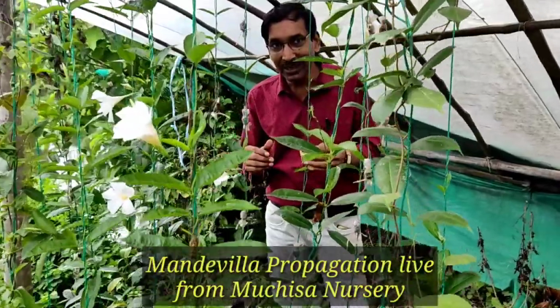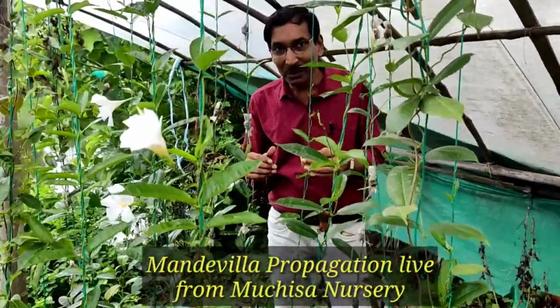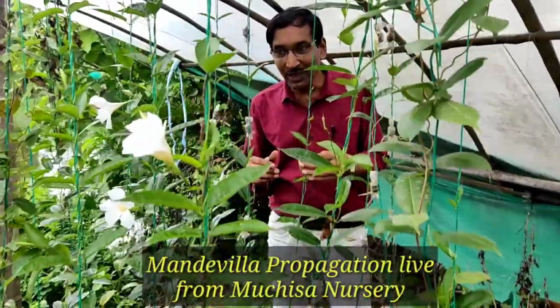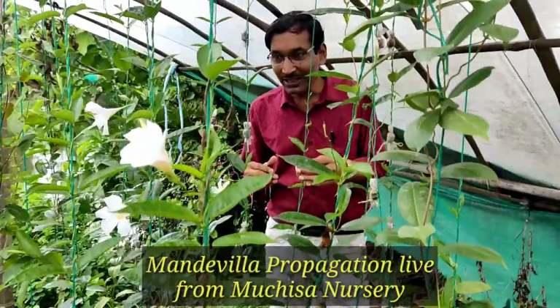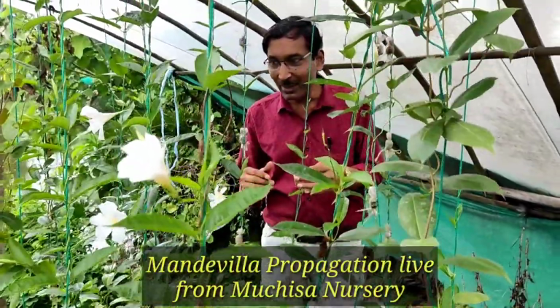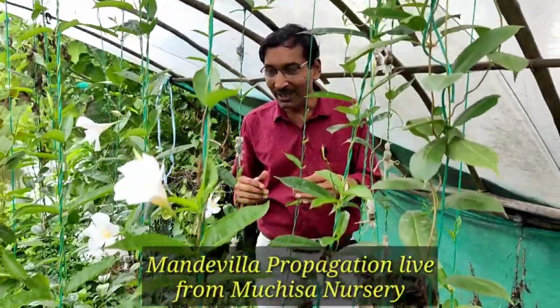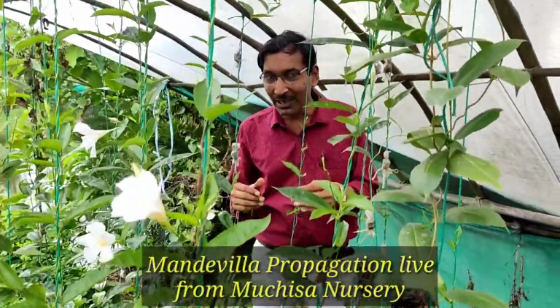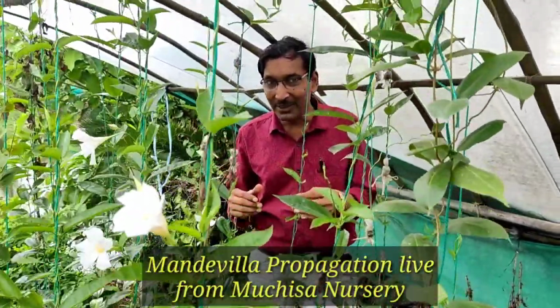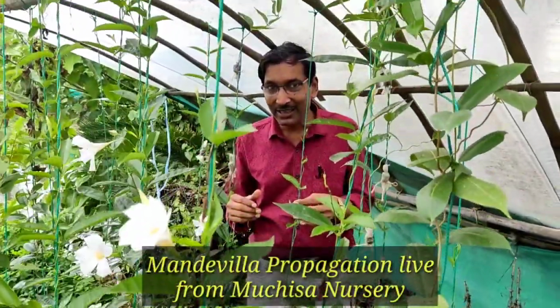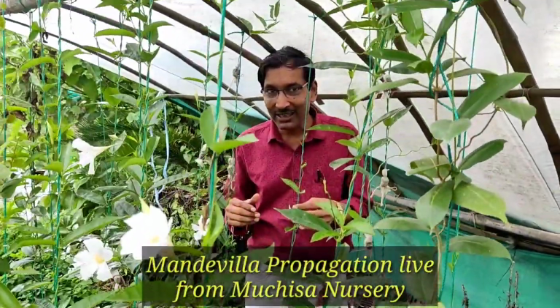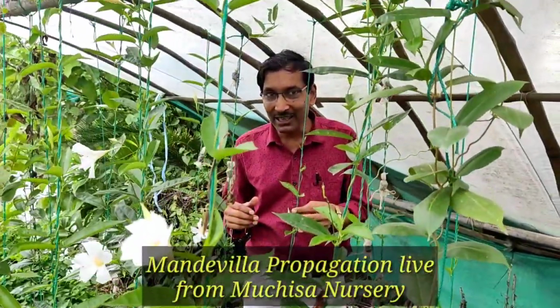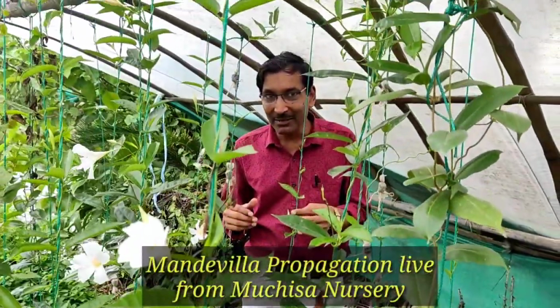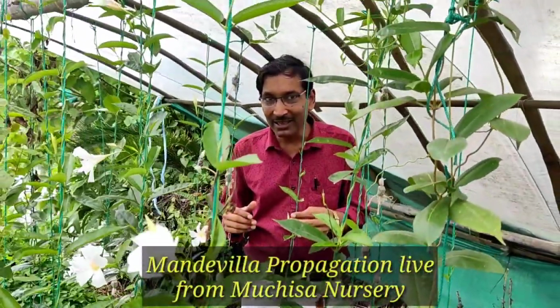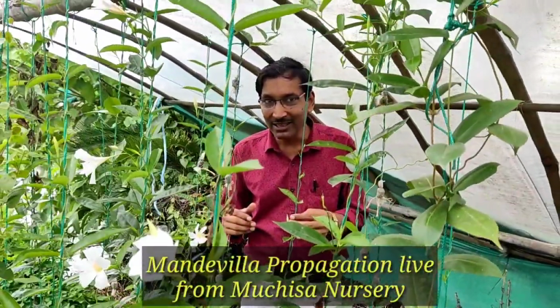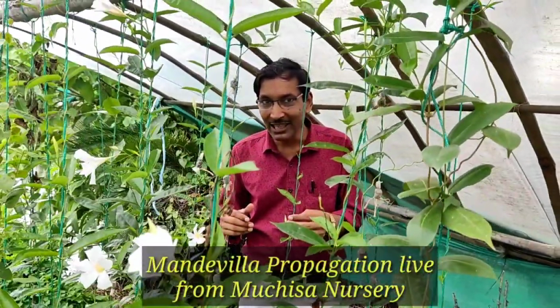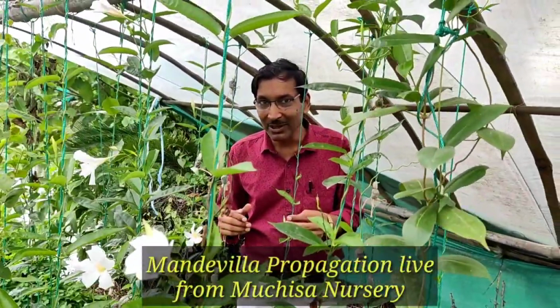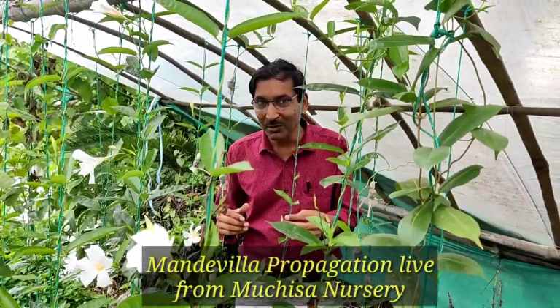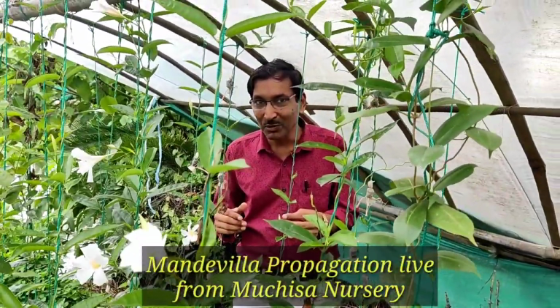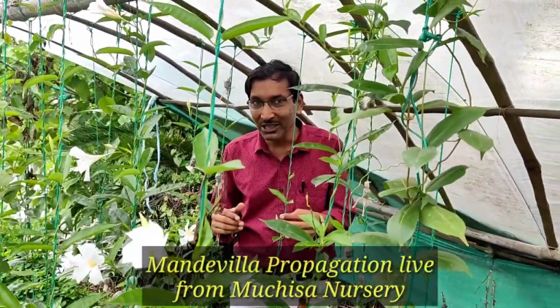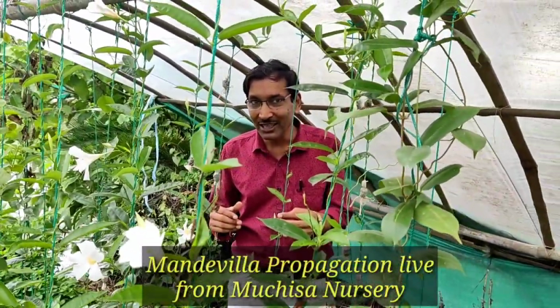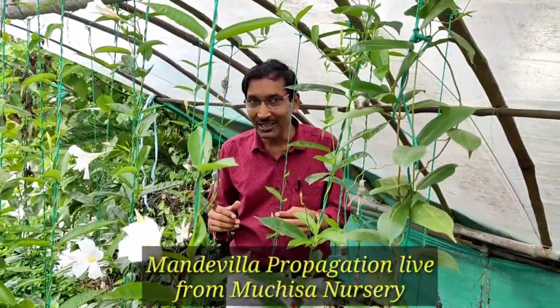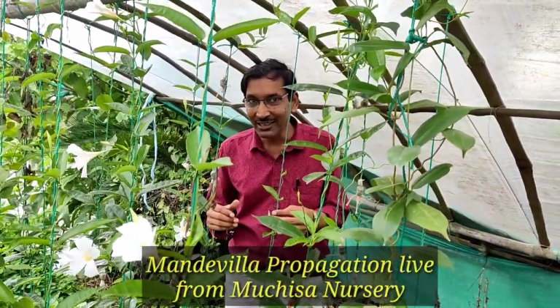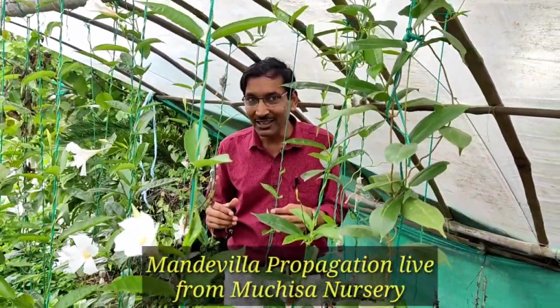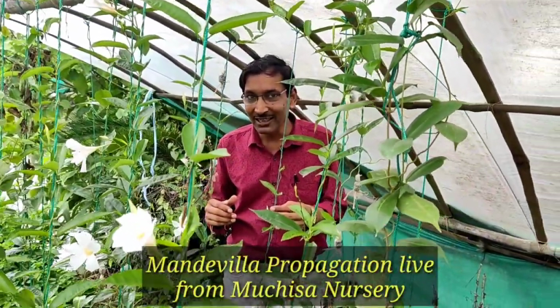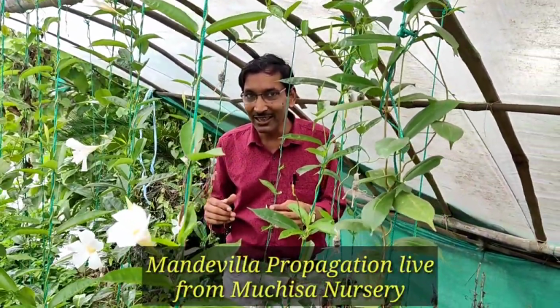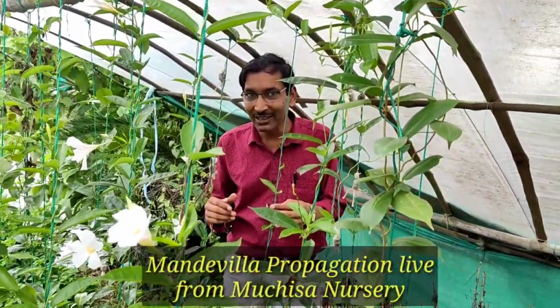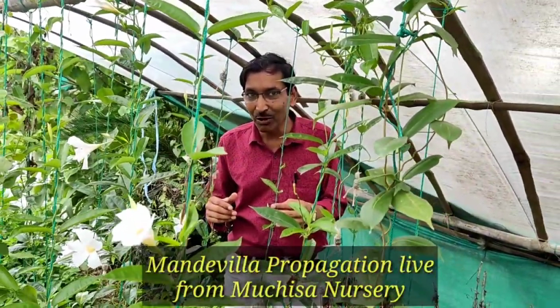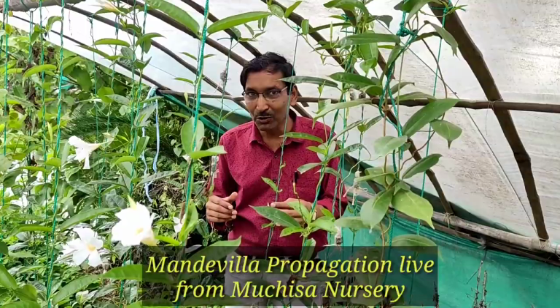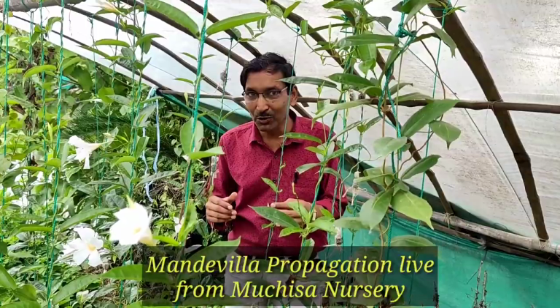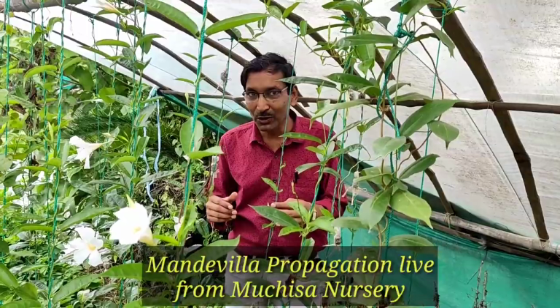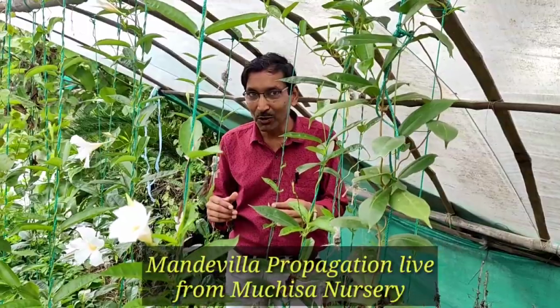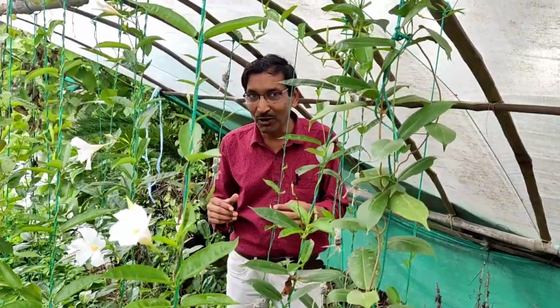Good morning friends, I am Suraj Agarwal and you are watching your favorite YouTube channel, Gardening is my passion.